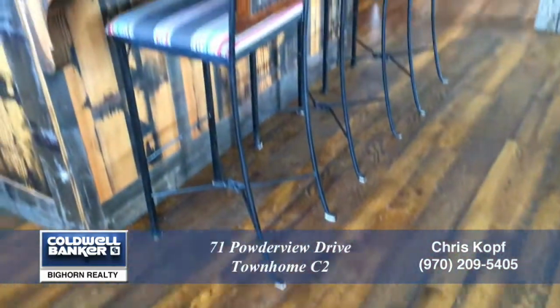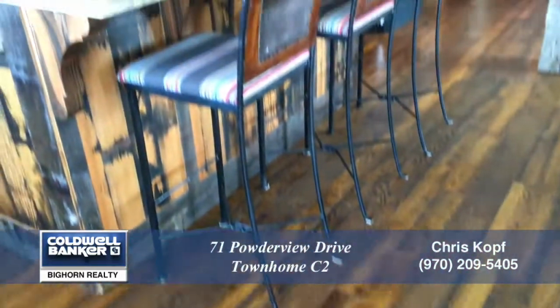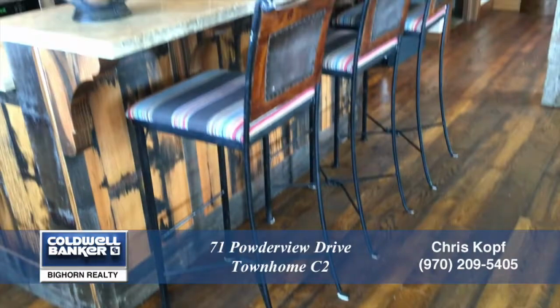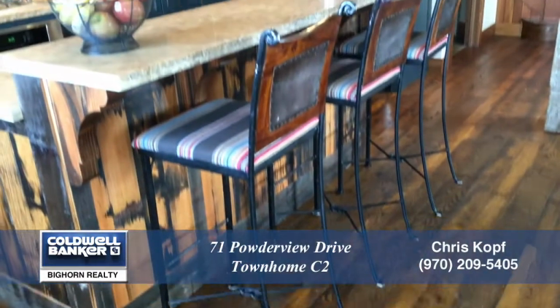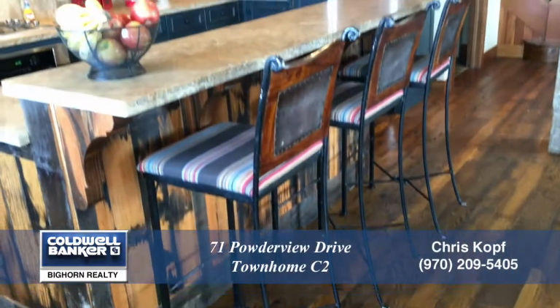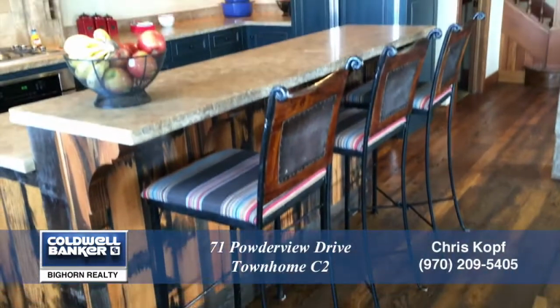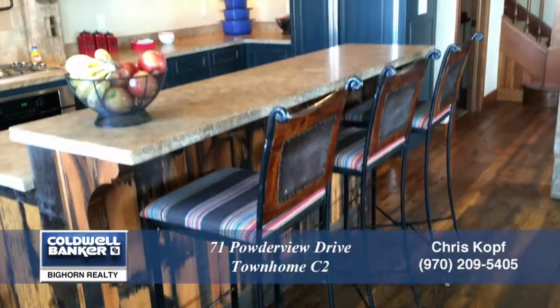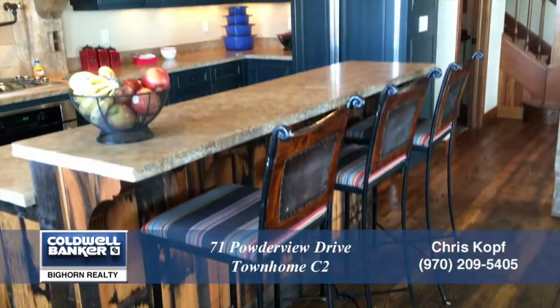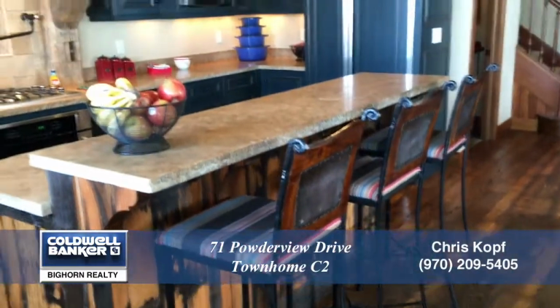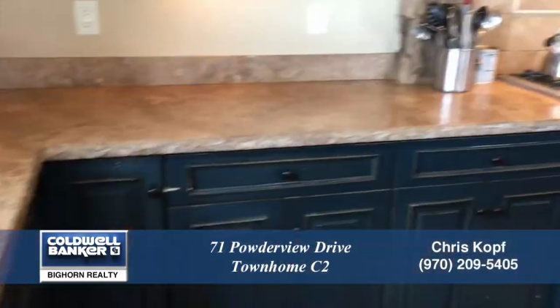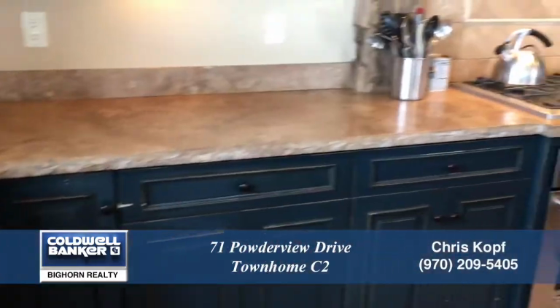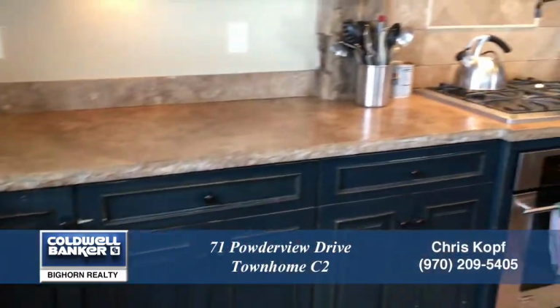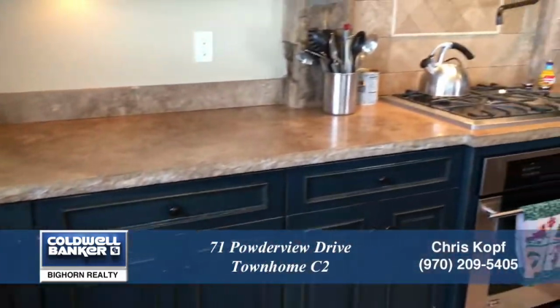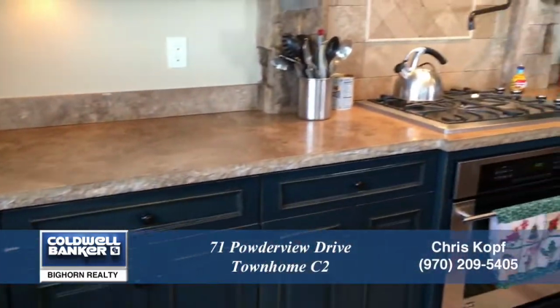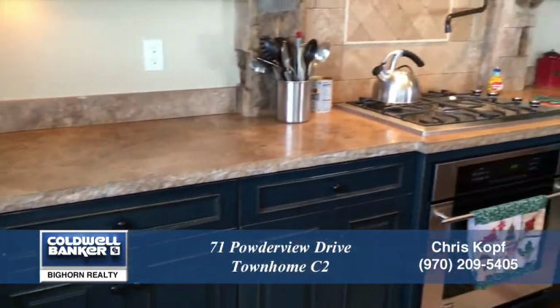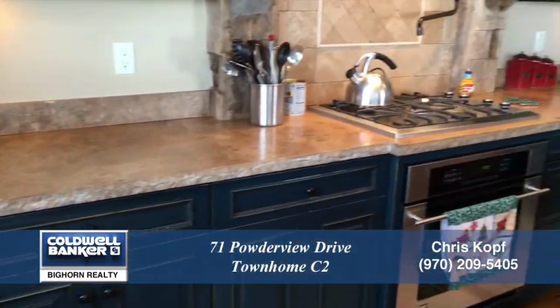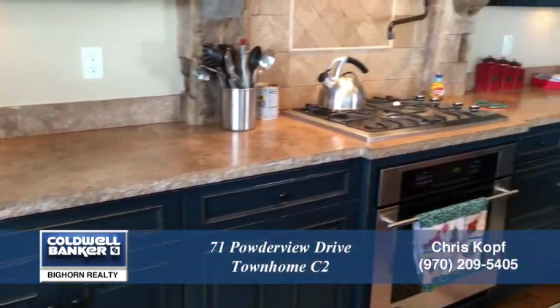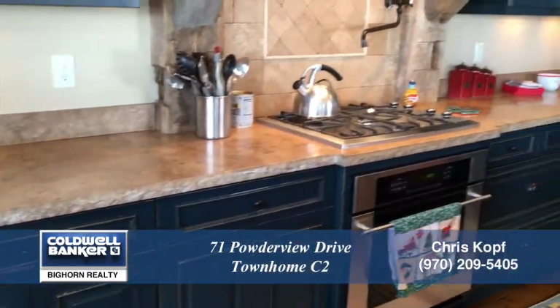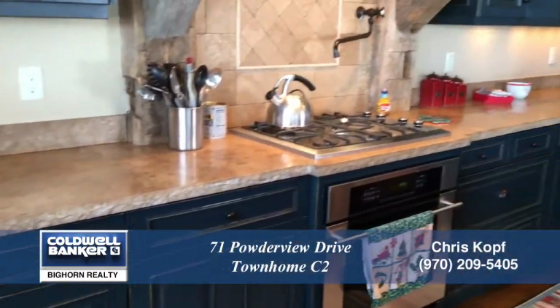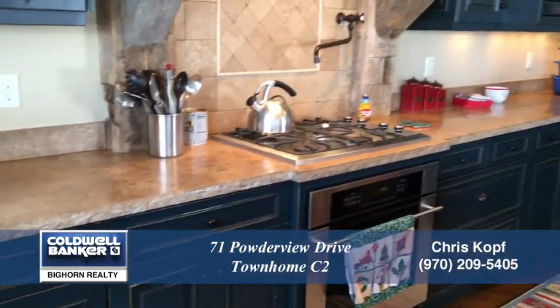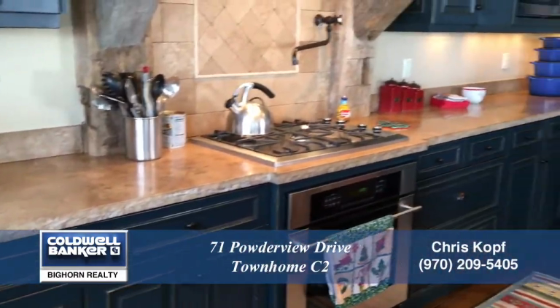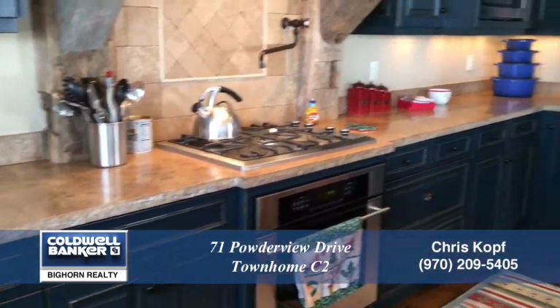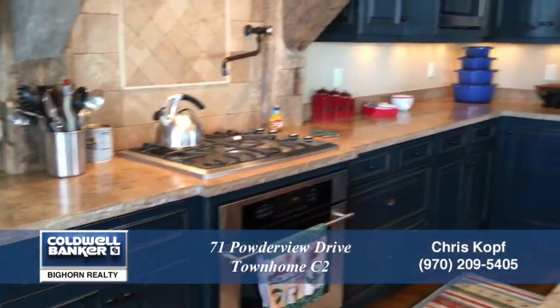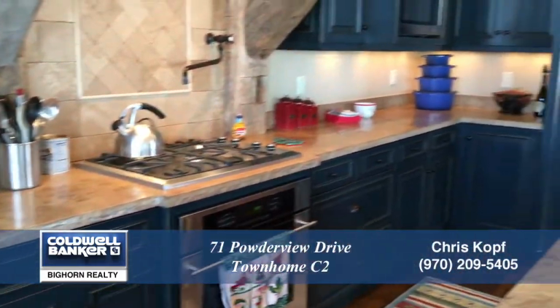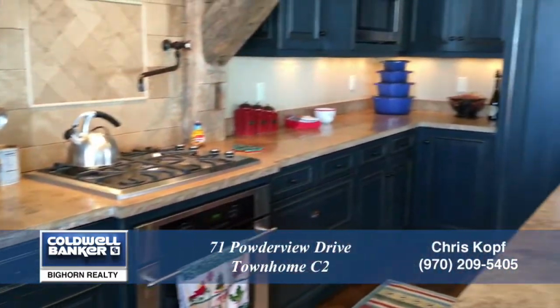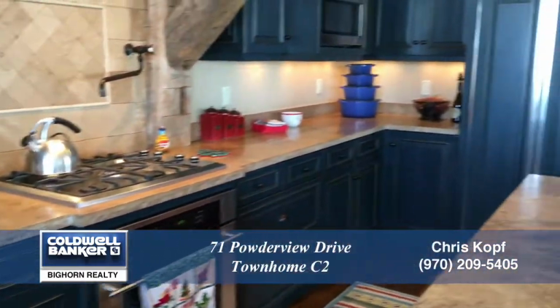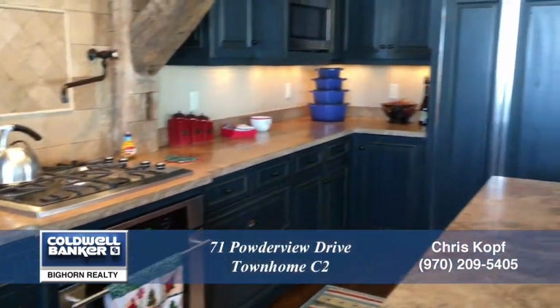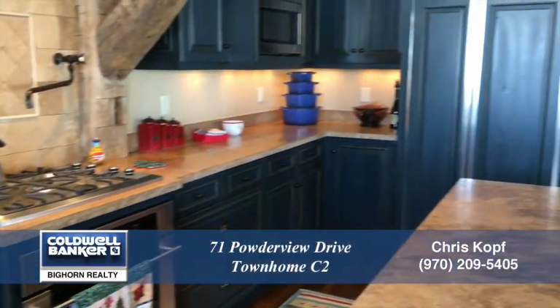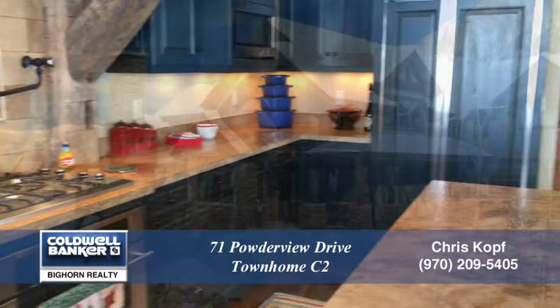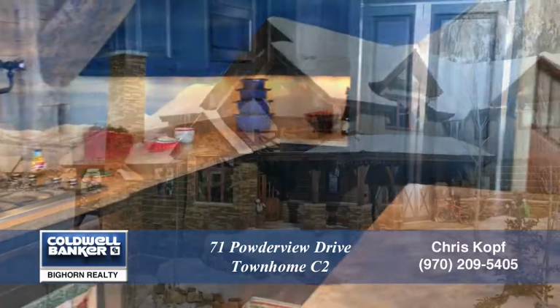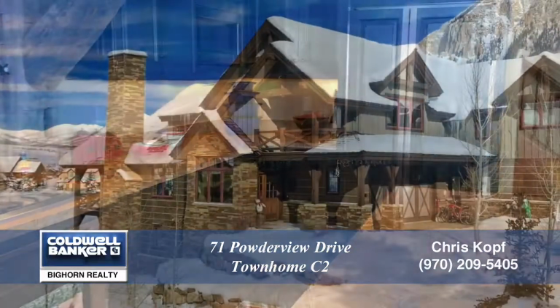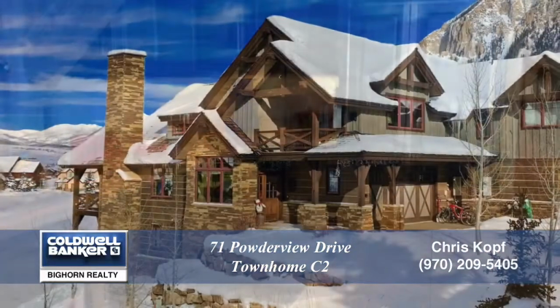There's so much more to see in this home, you'll want to come visit in person. Please call for a private showing — you'll be glad you did.